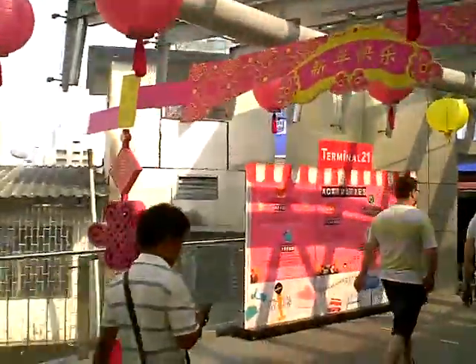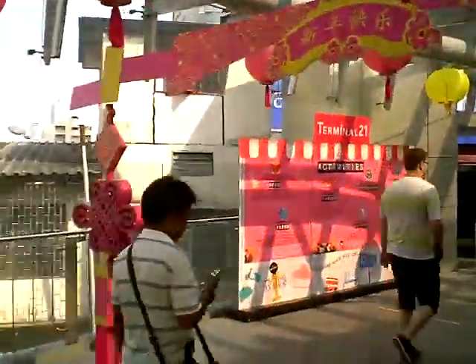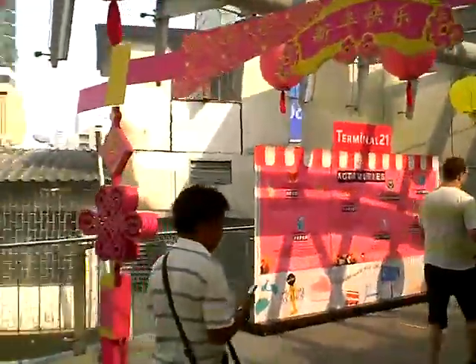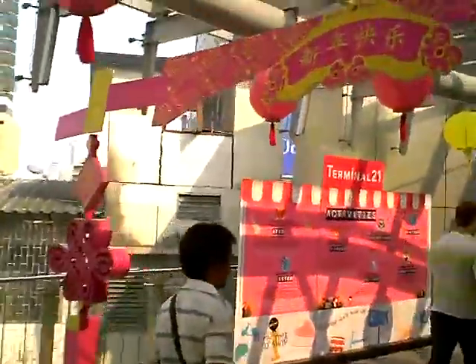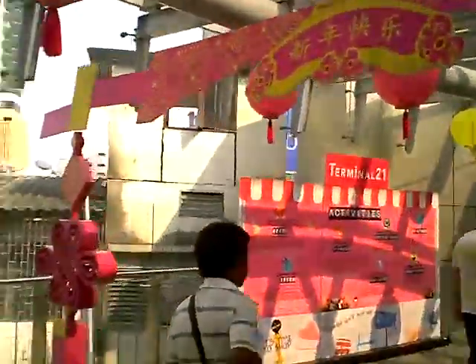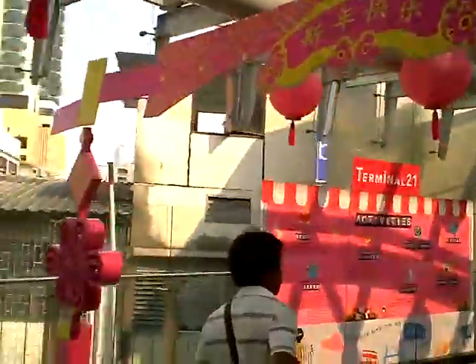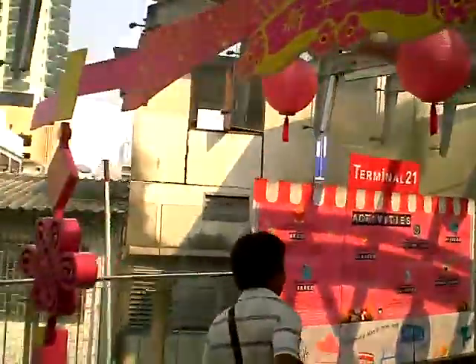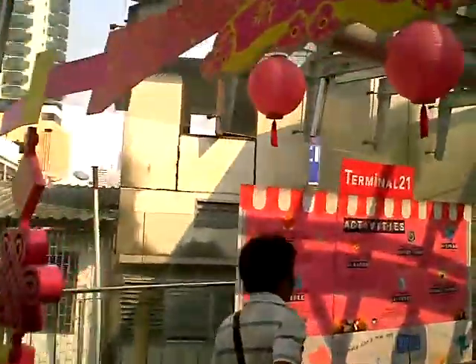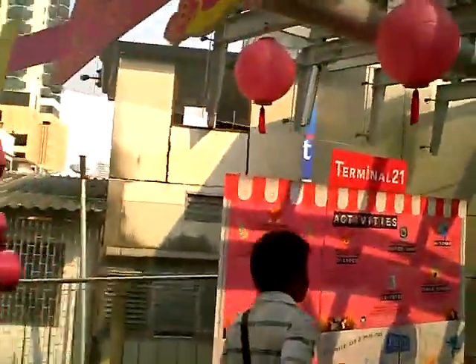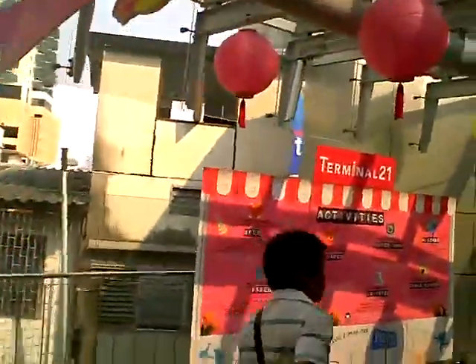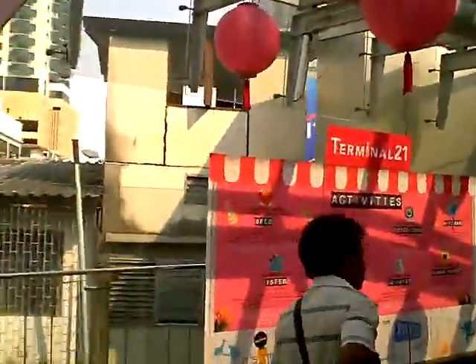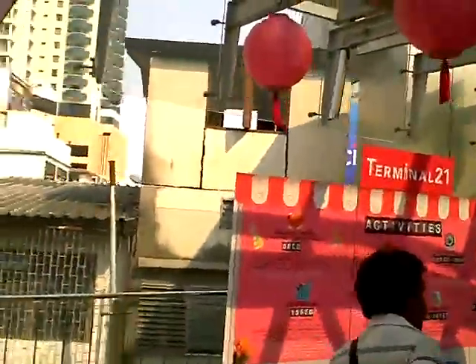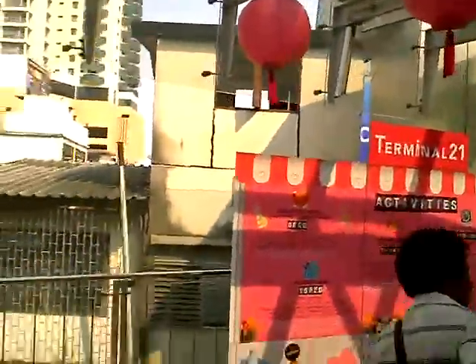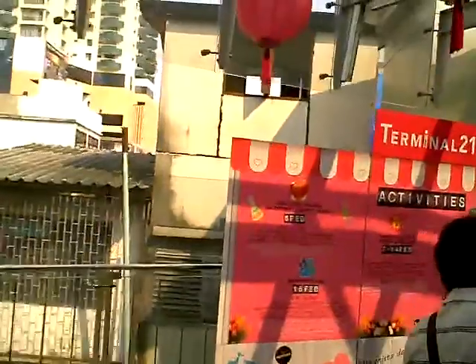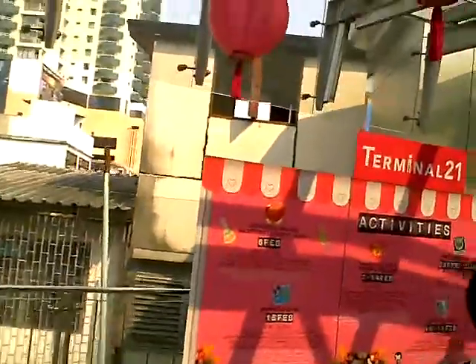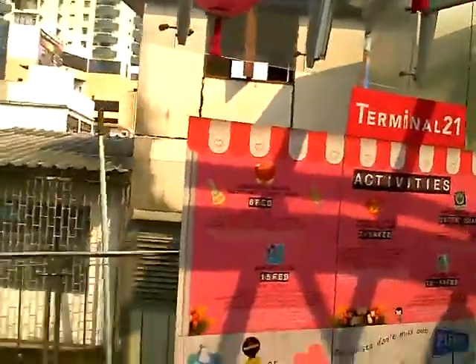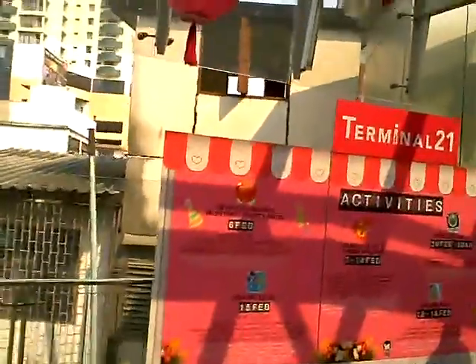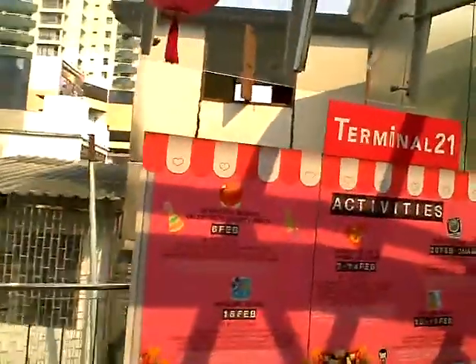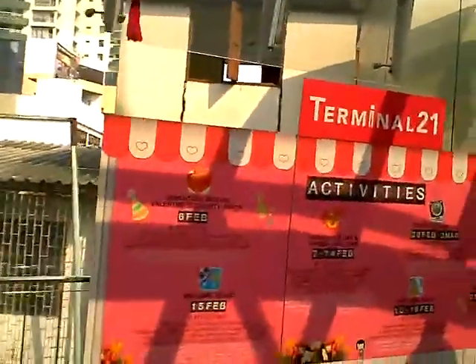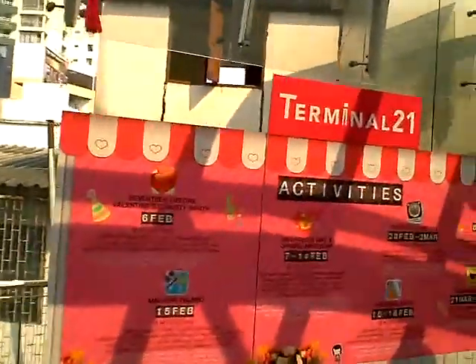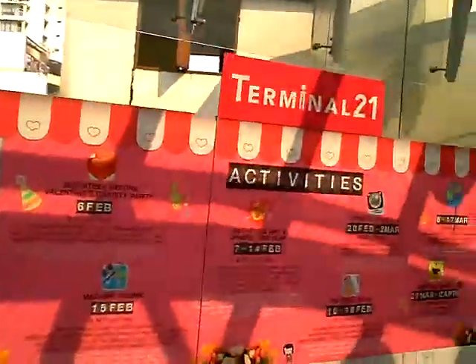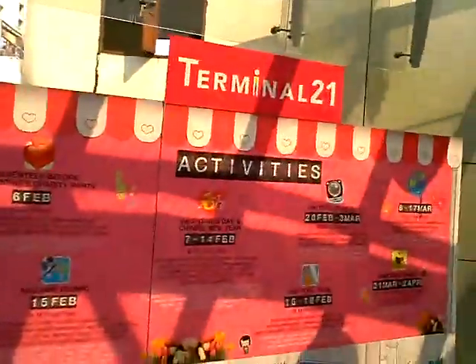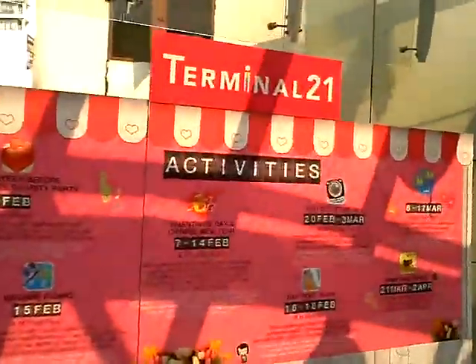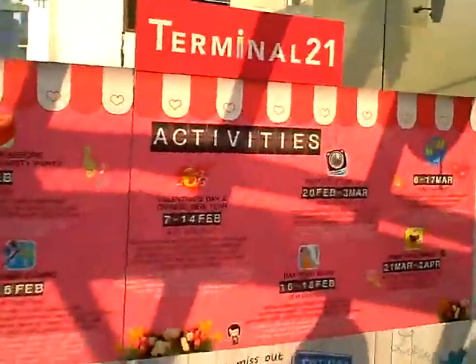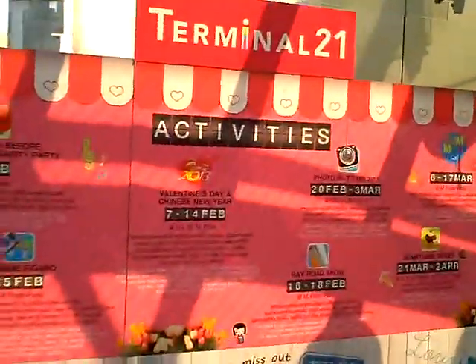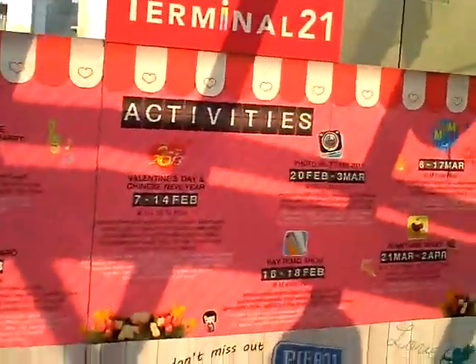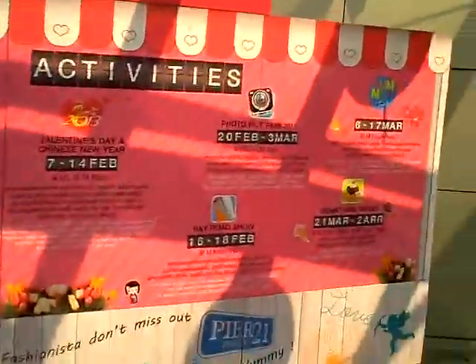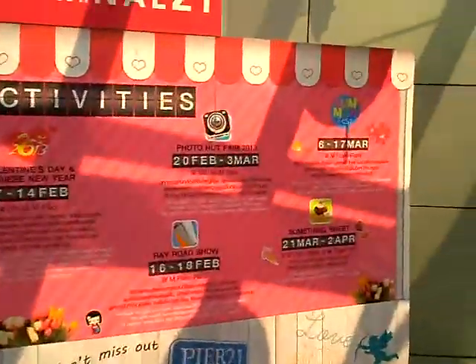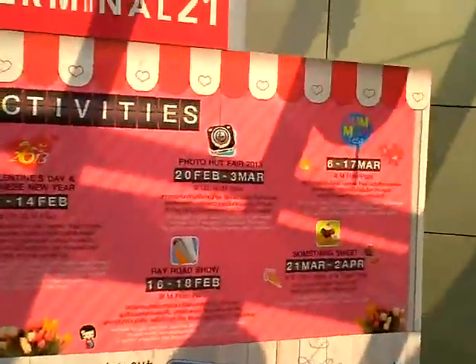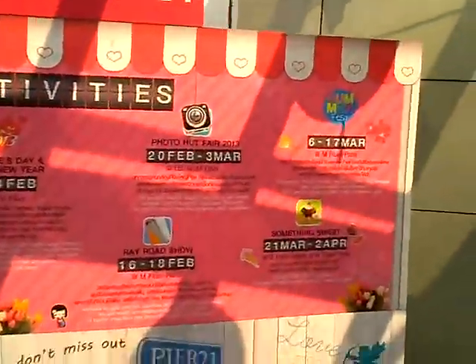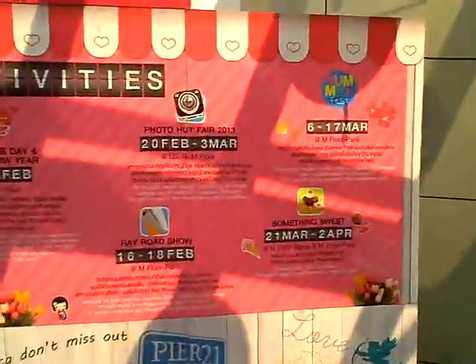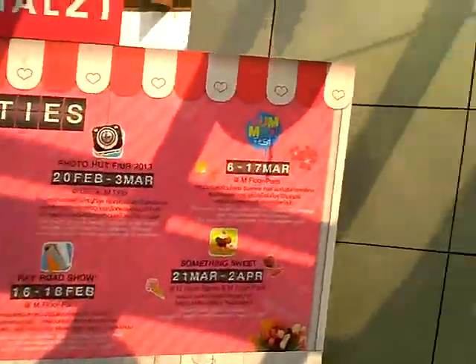Here's a big chart of what's happening at Terminal 21 this month and next month, all the way through April.